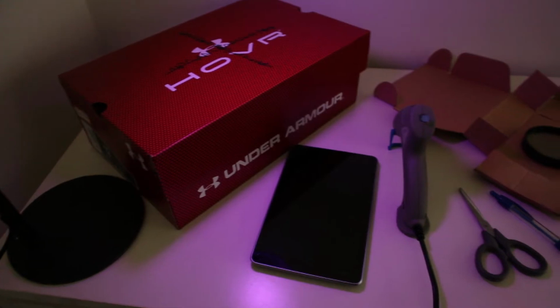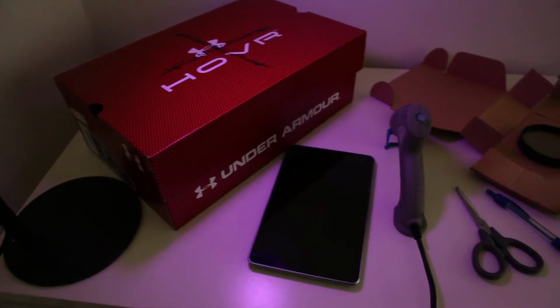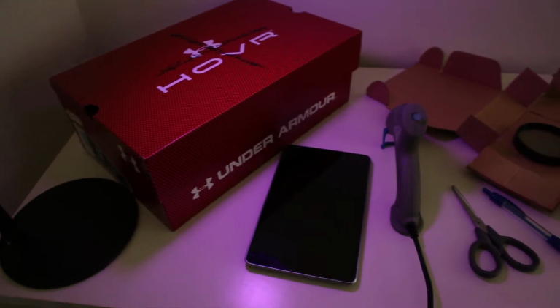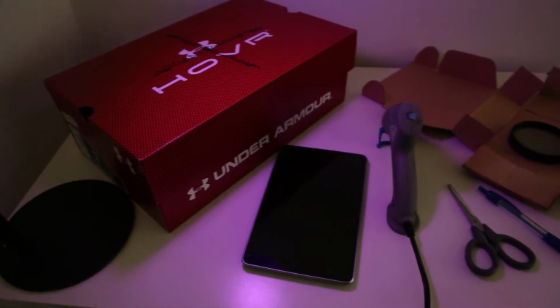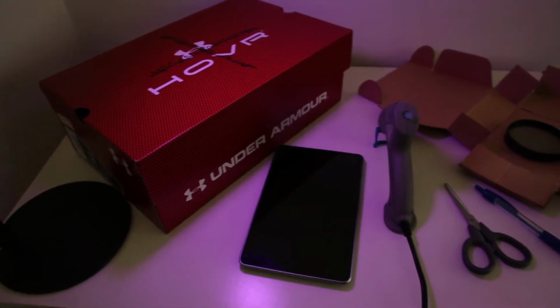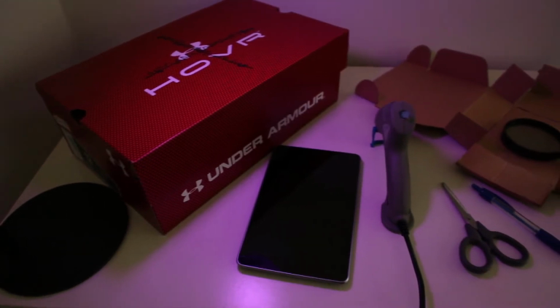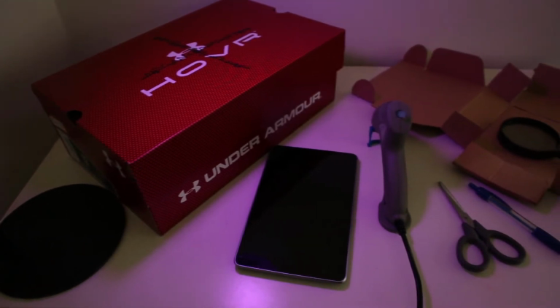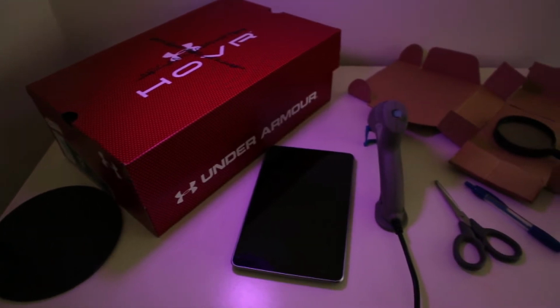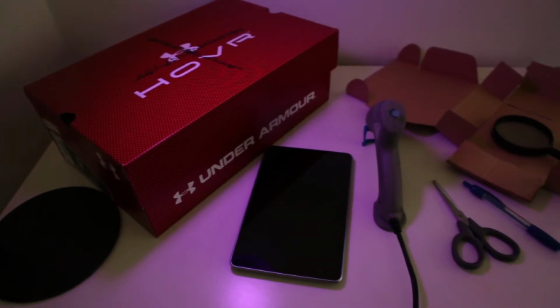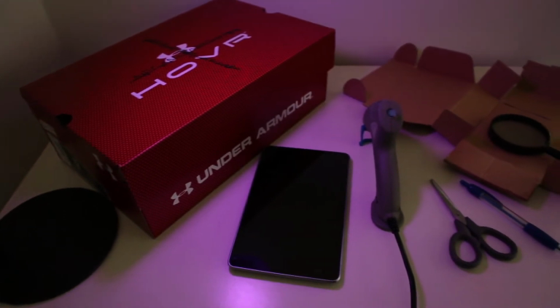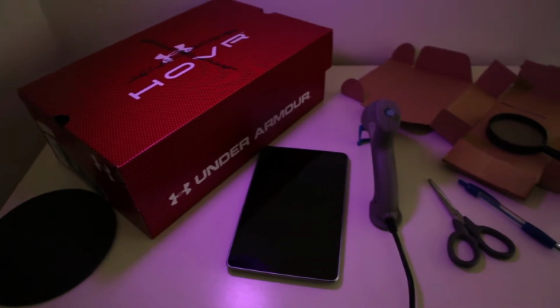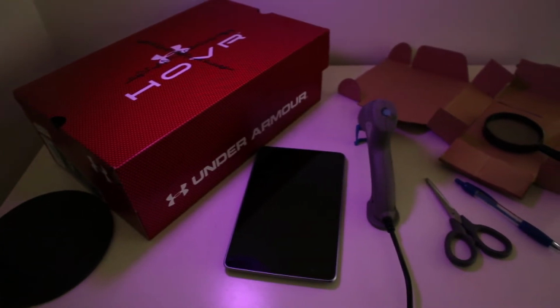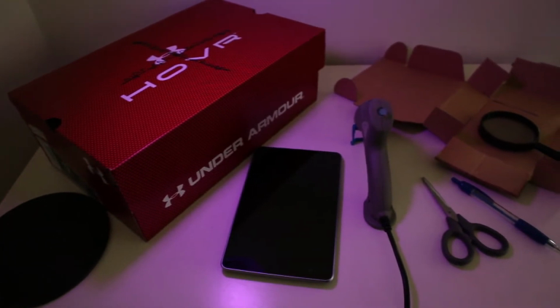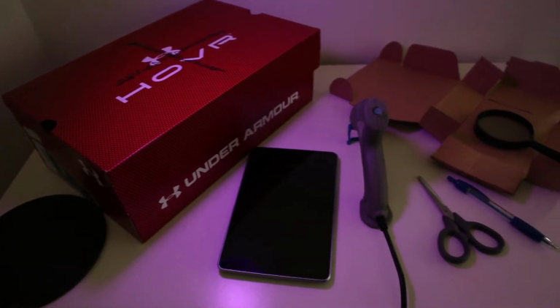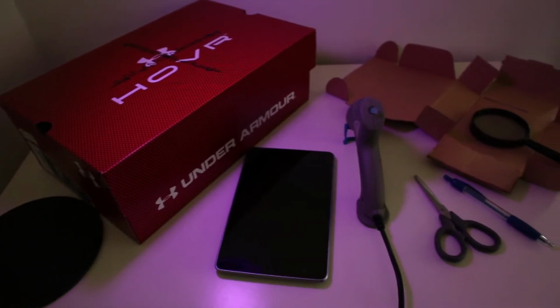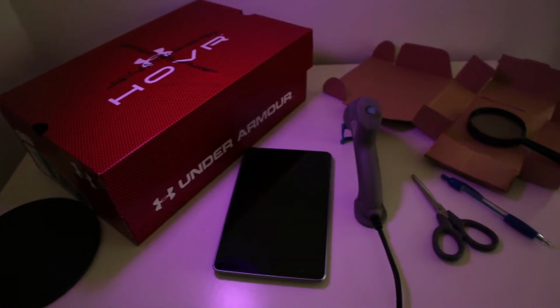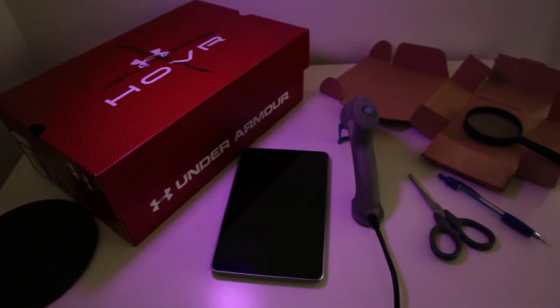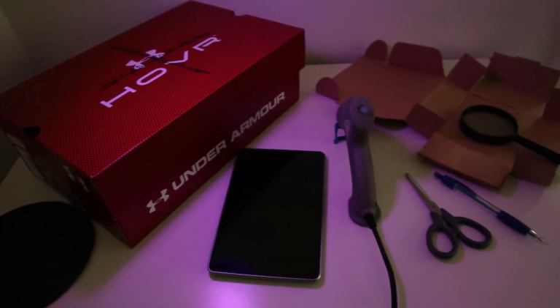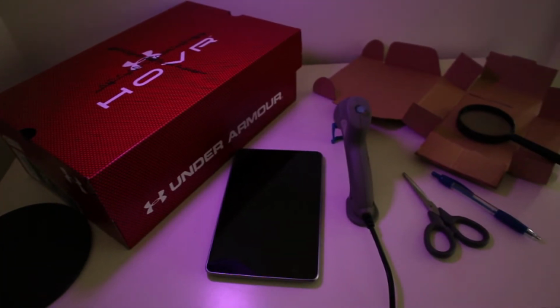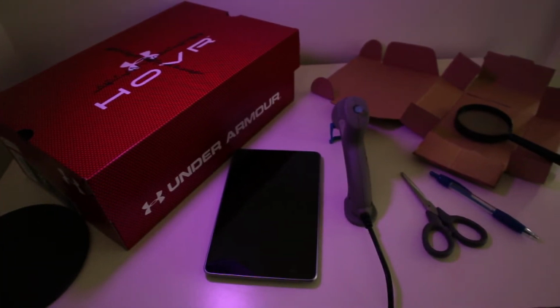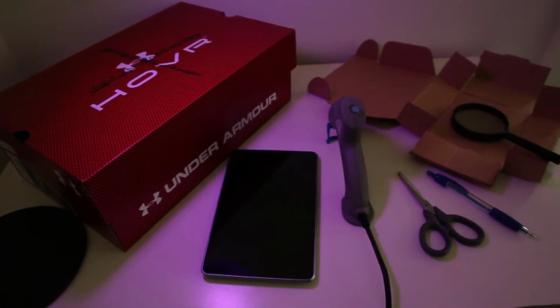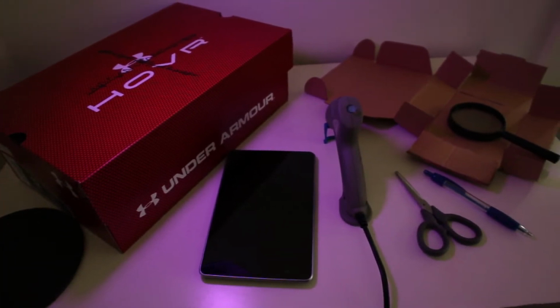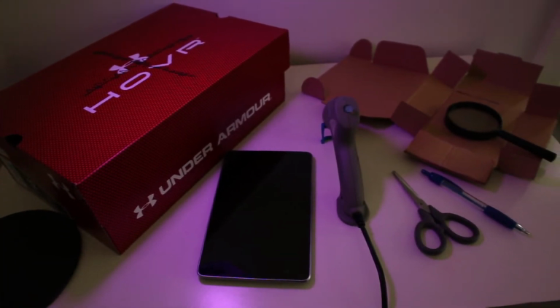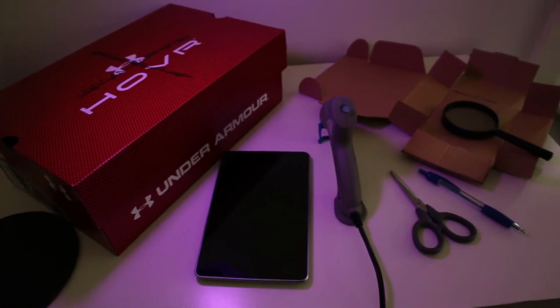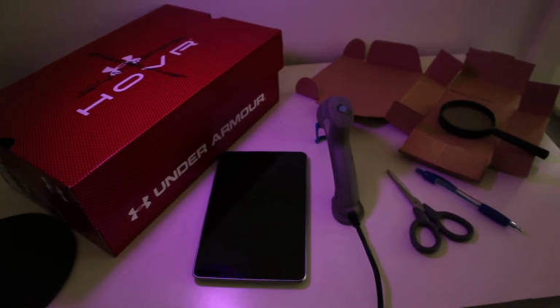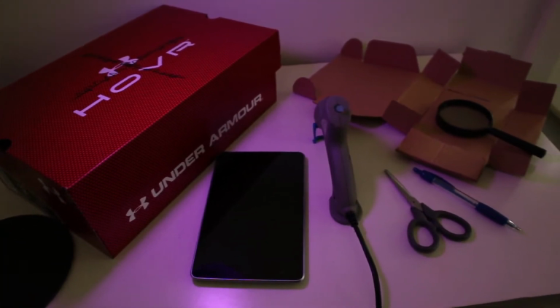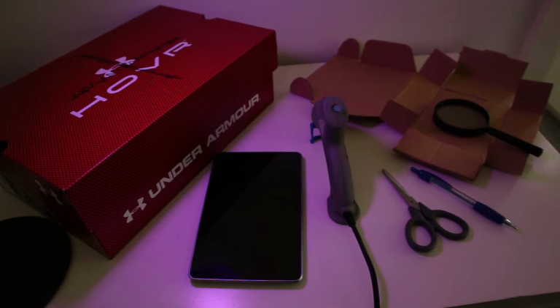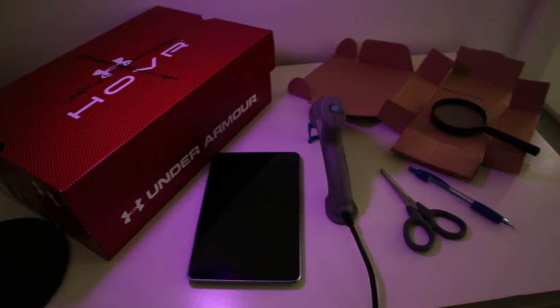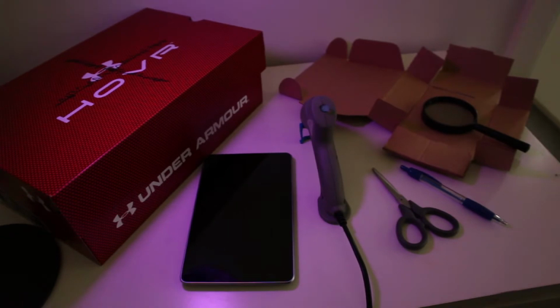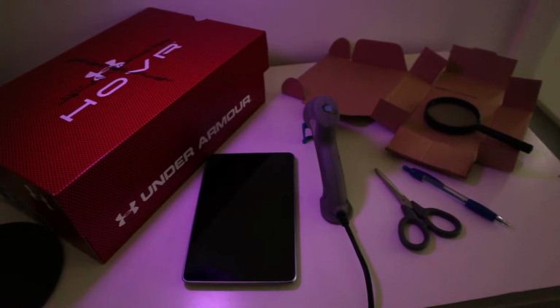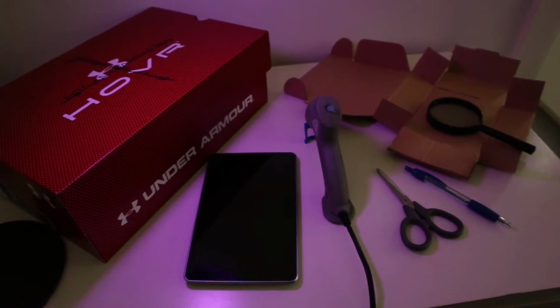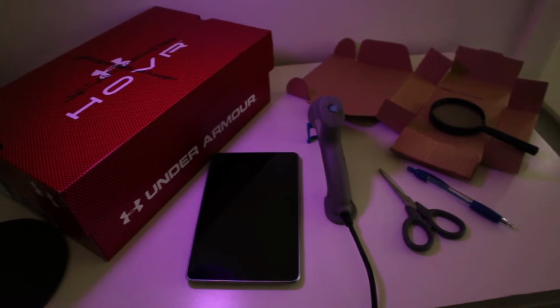Today we're going to make a smartphone or tablet projector. You can find a list of items needed in the description.